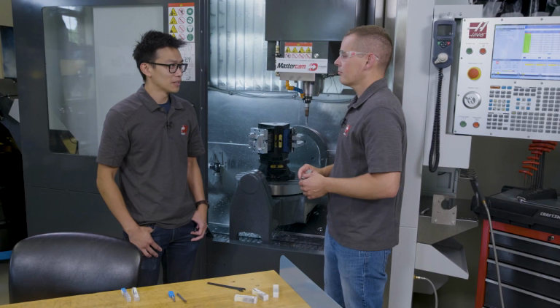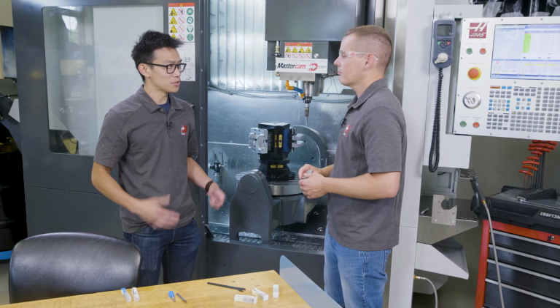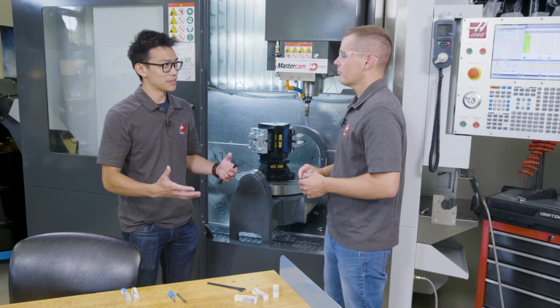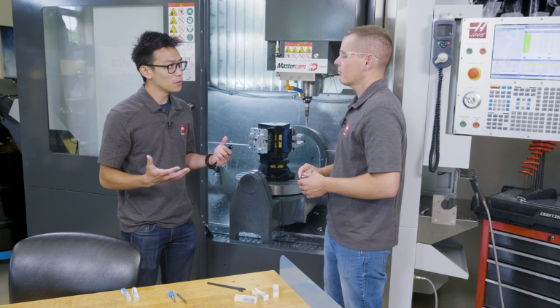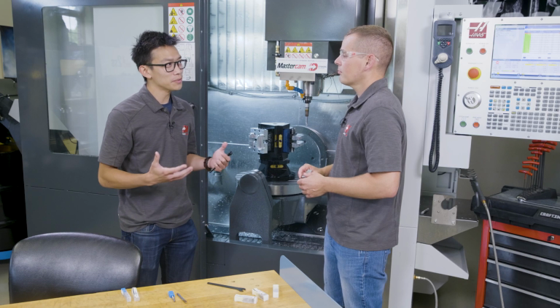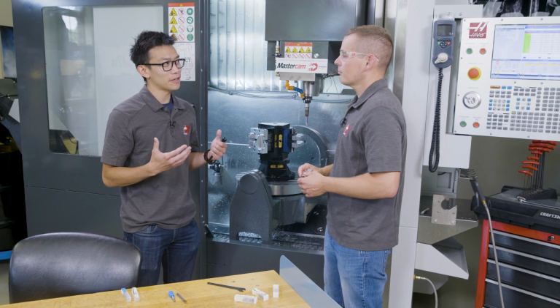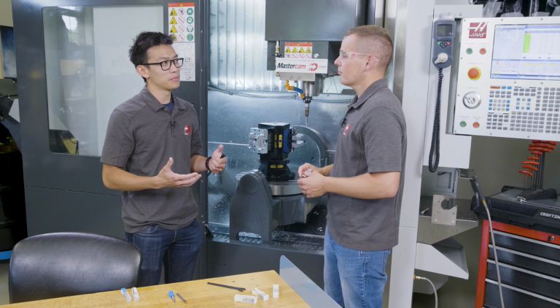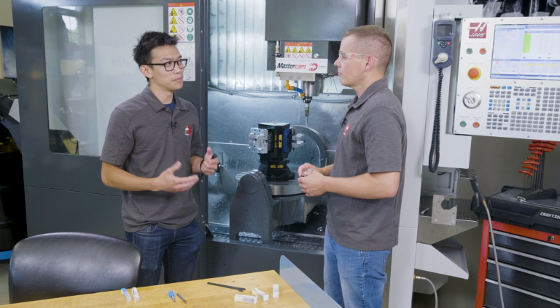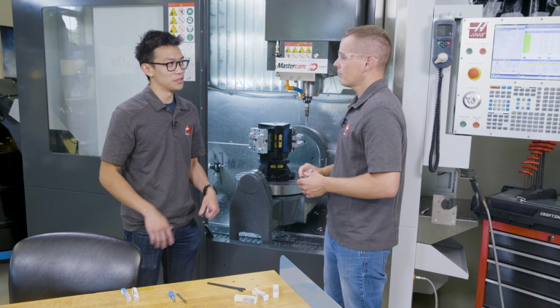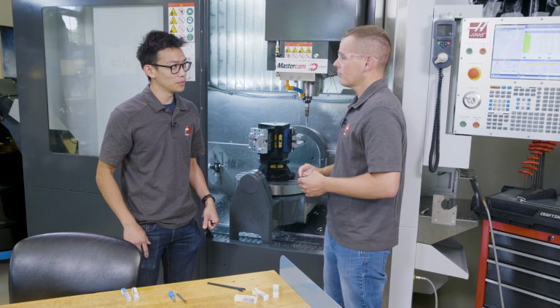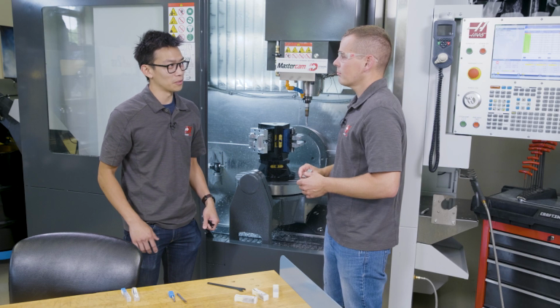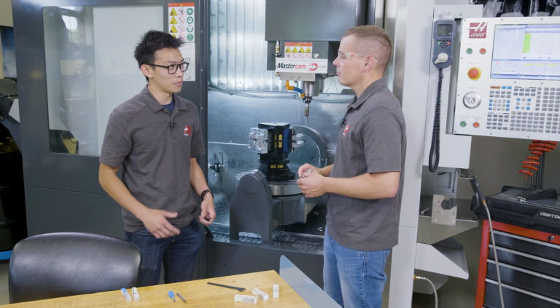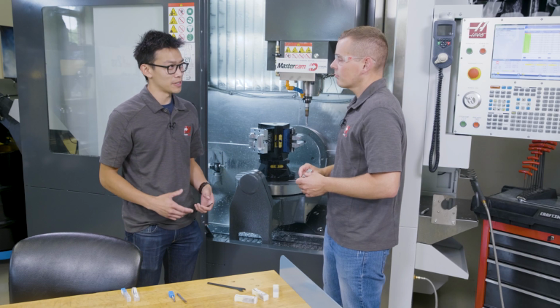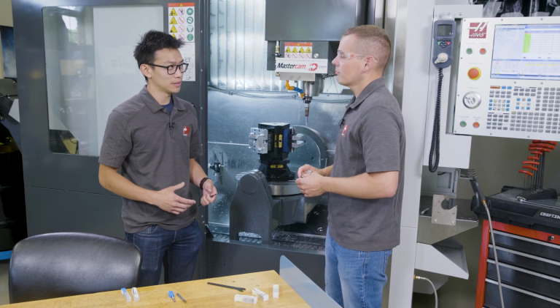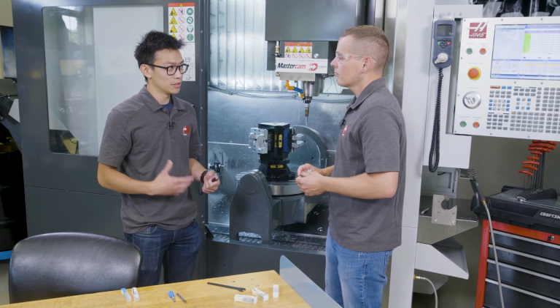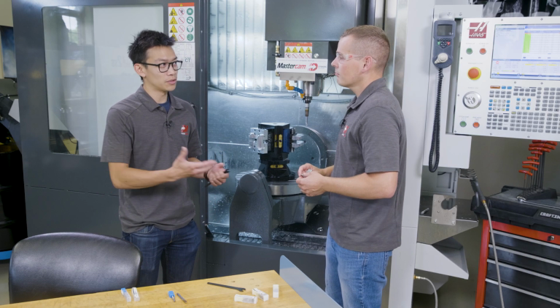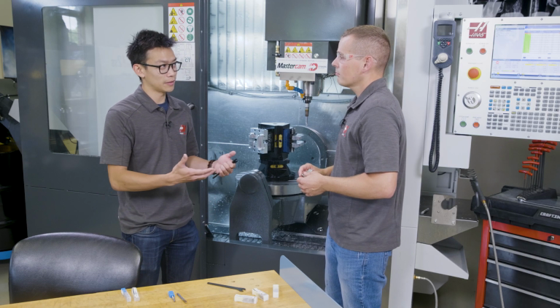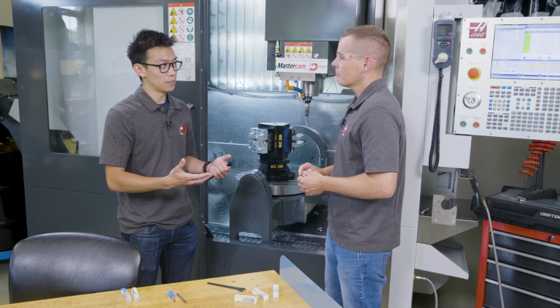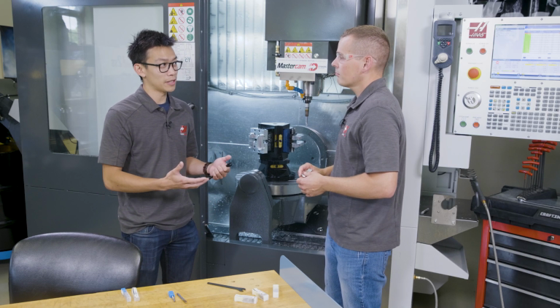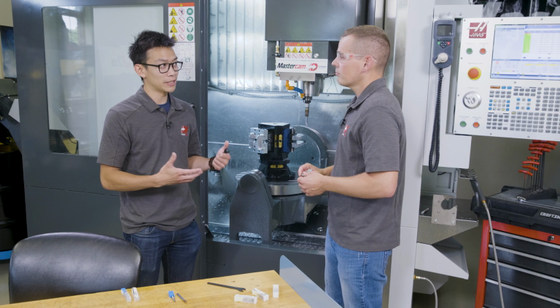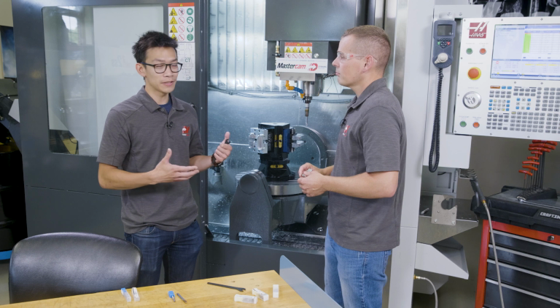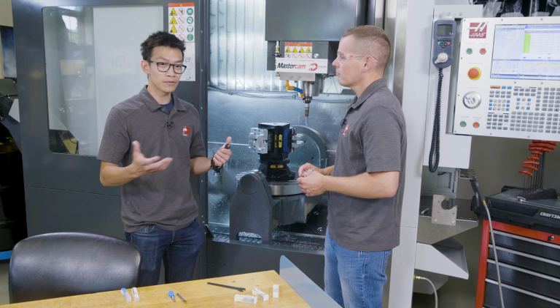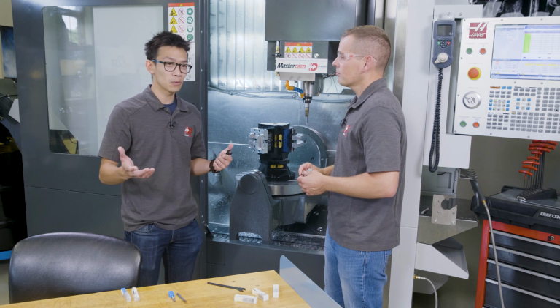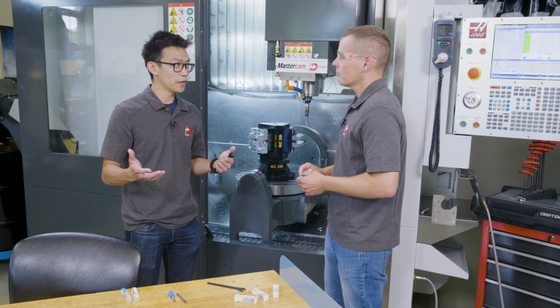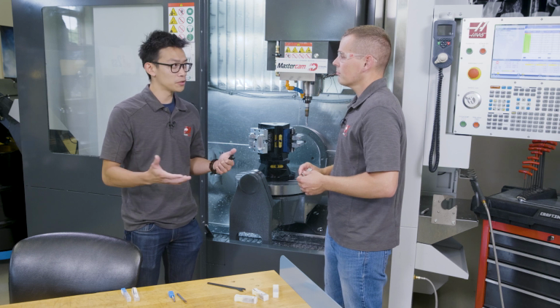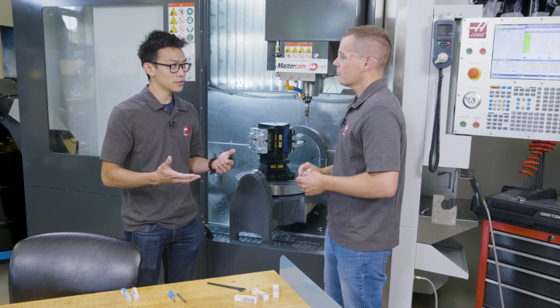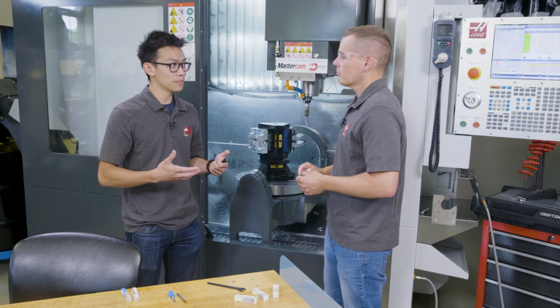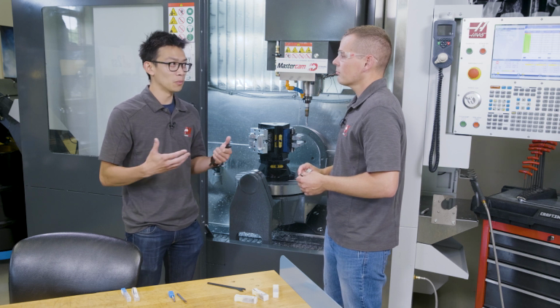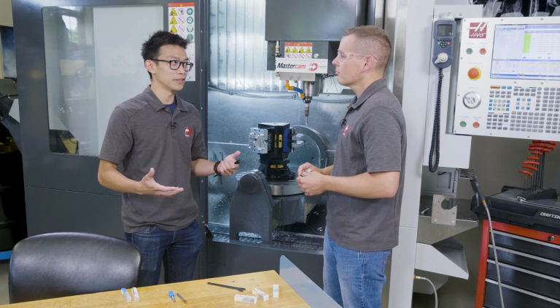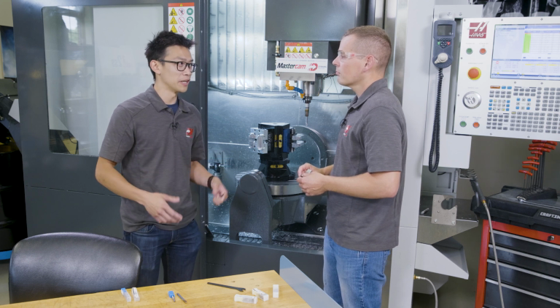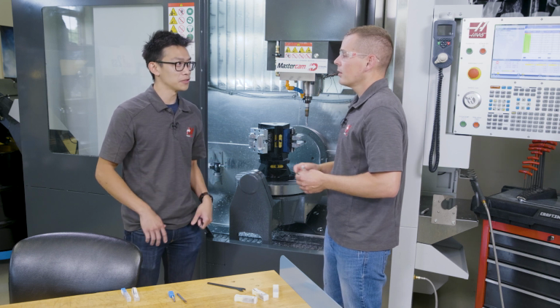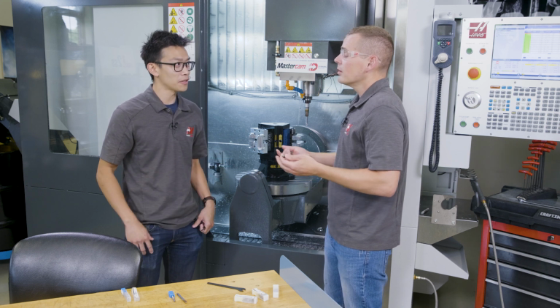So Jesse, I know we use a lot of Mitsubishi tooling for this project. You talked a lot with them. Can you tell everyone why you chose them and what the advantages are?